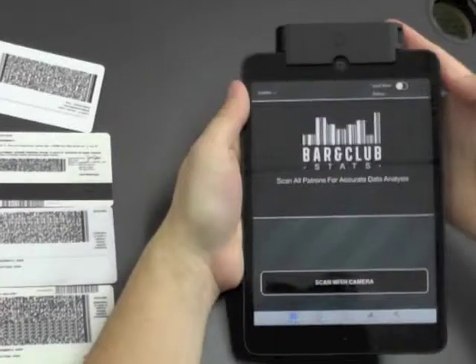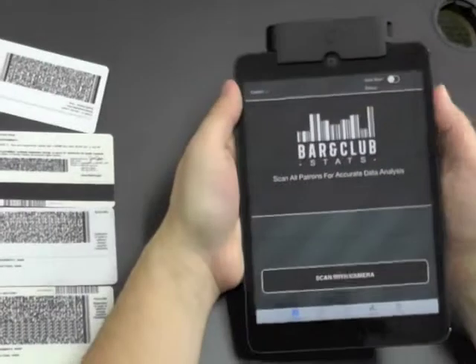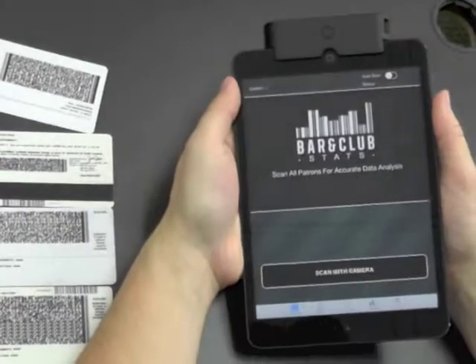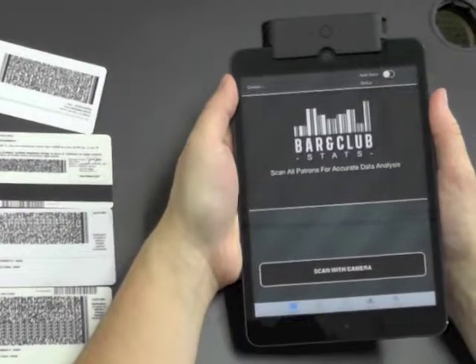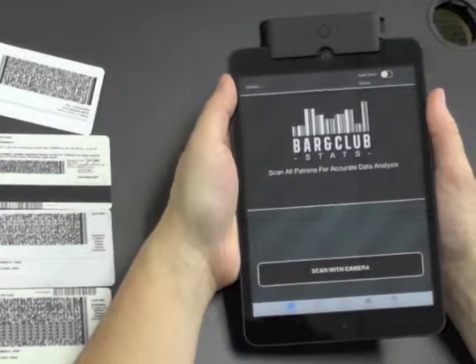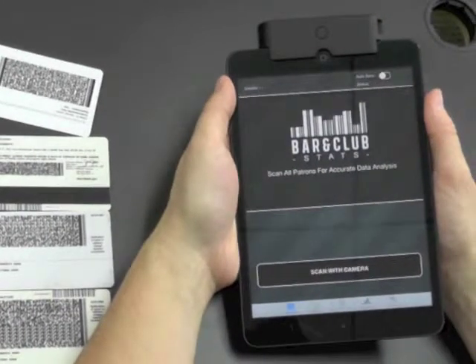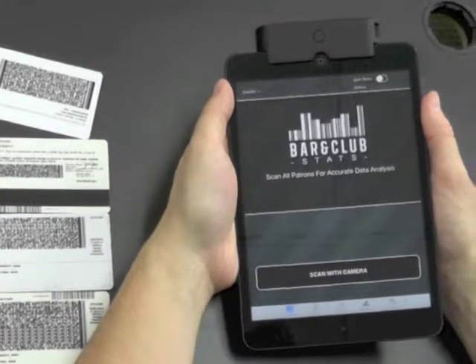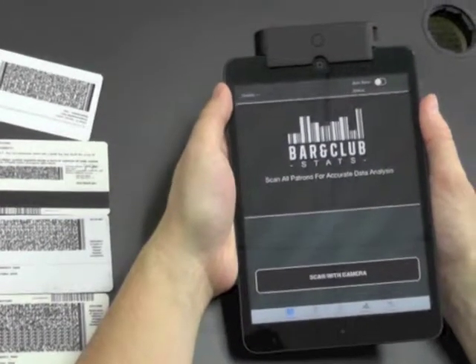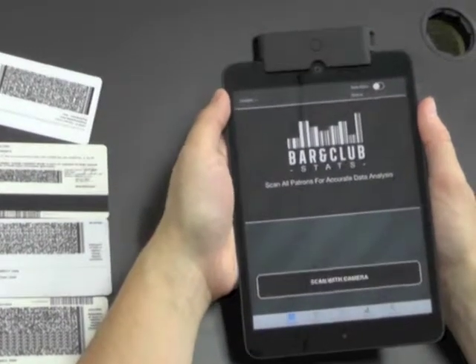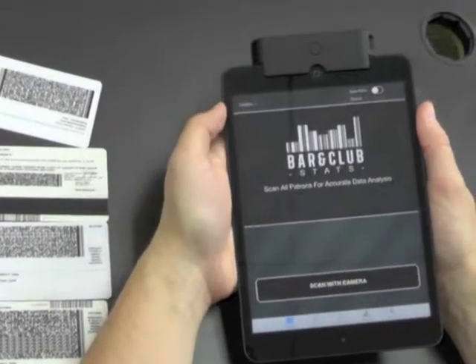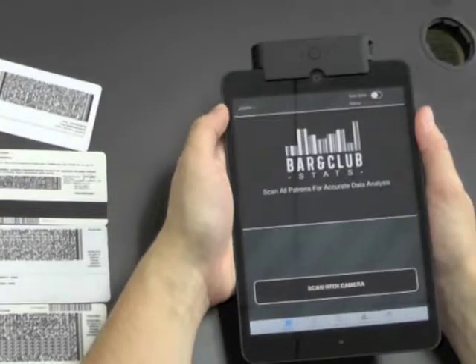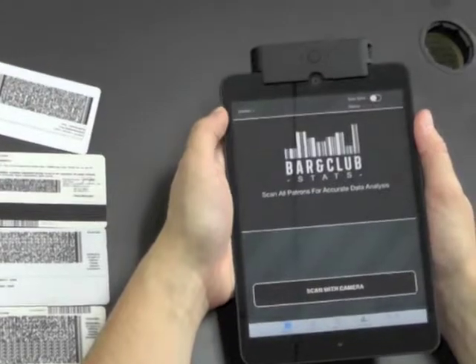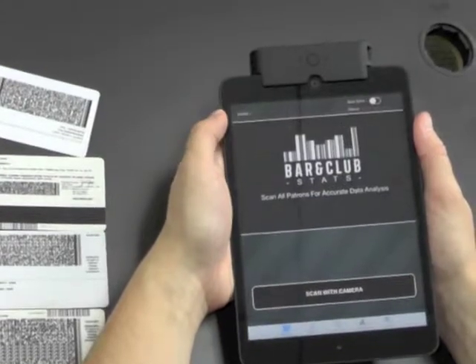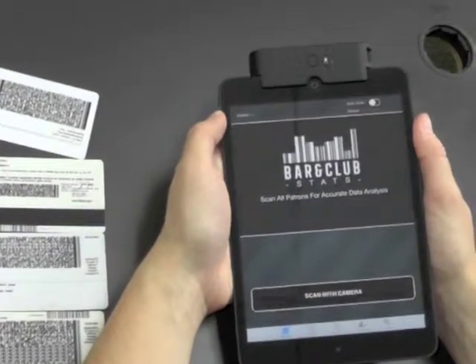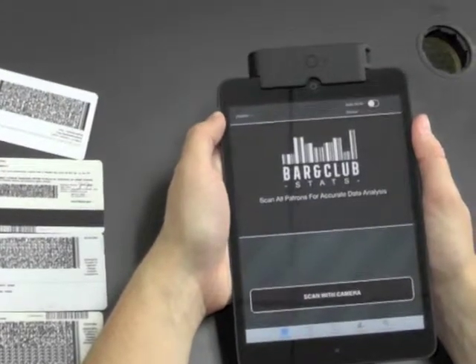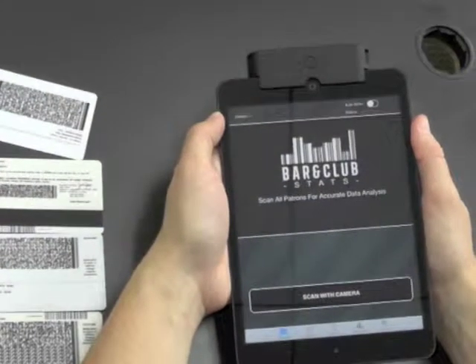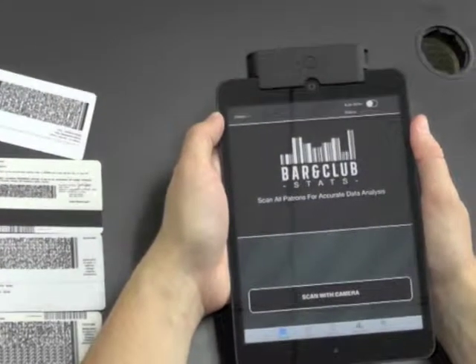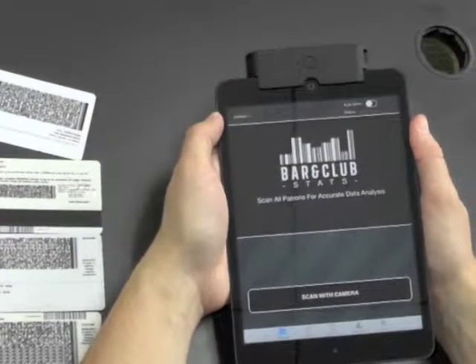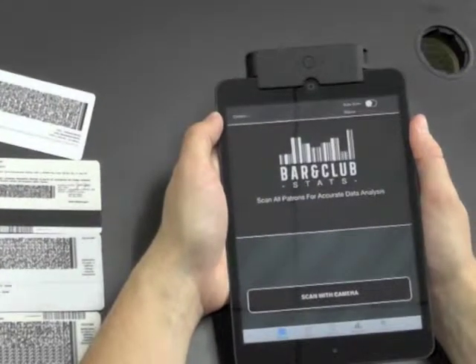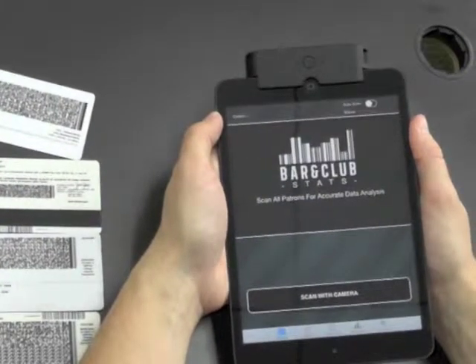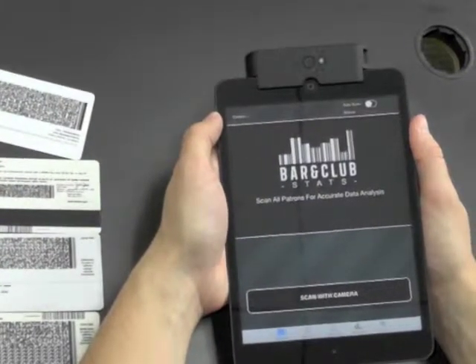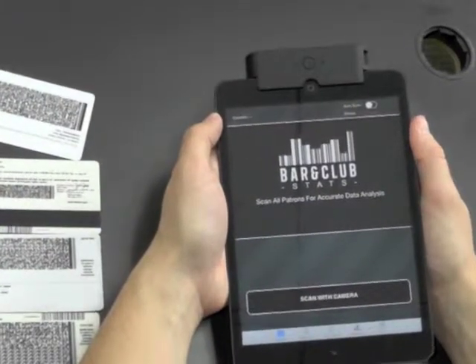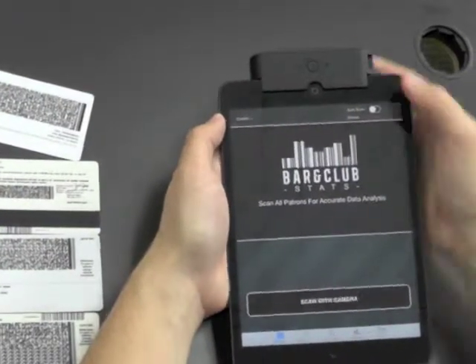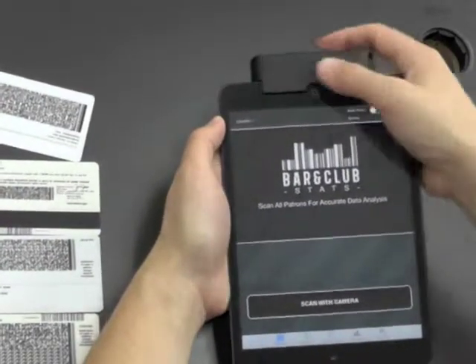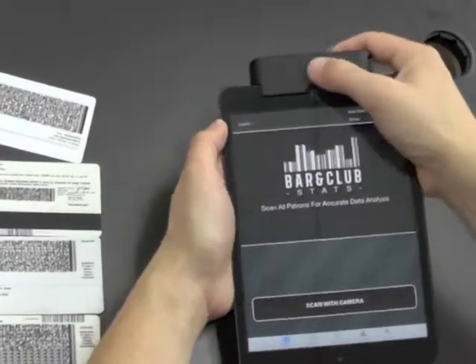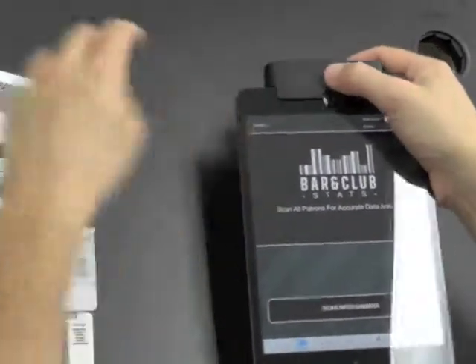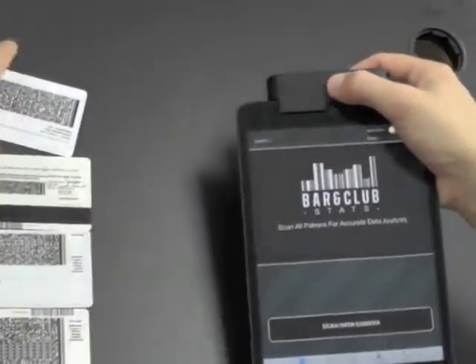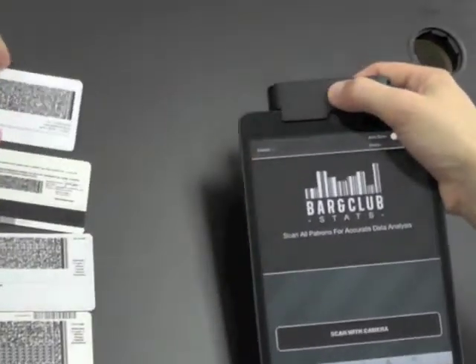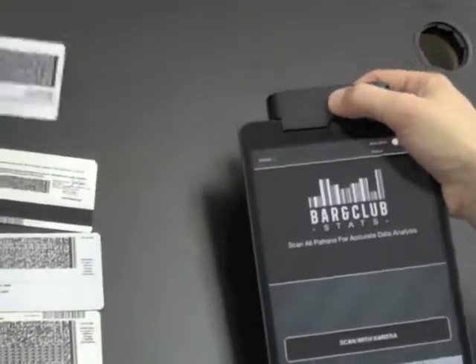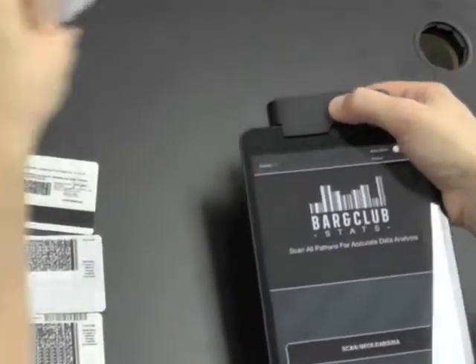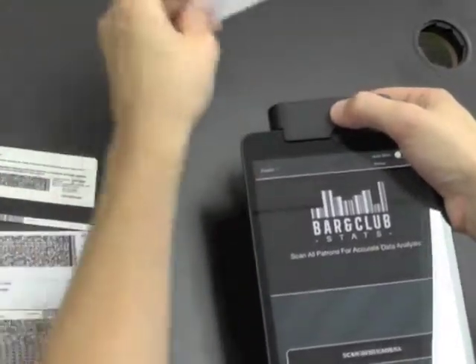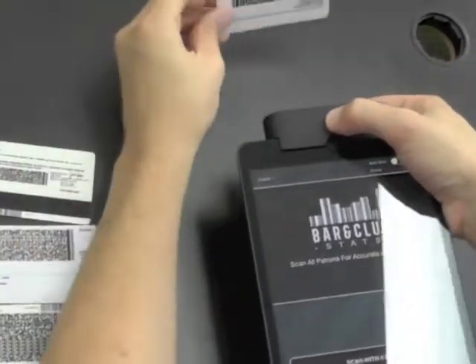This is our iPad Mini ID scanner. It scans barcode and magnetic strip IDs. Here's a barcode ID I'm going to scan.